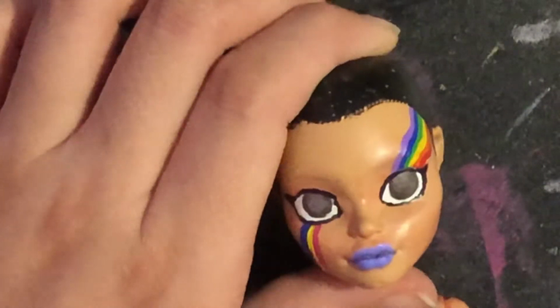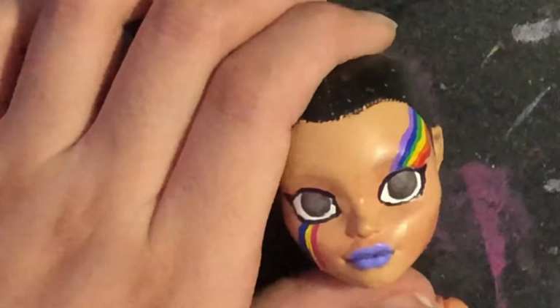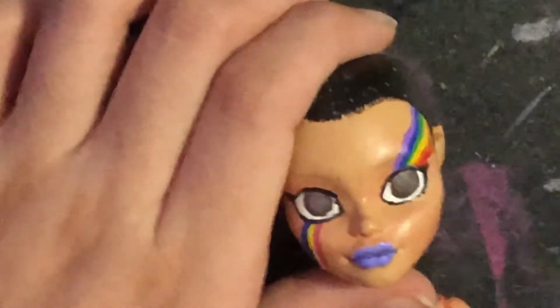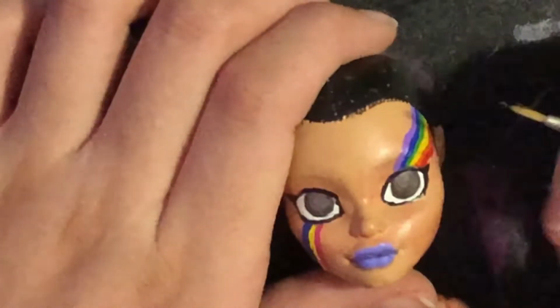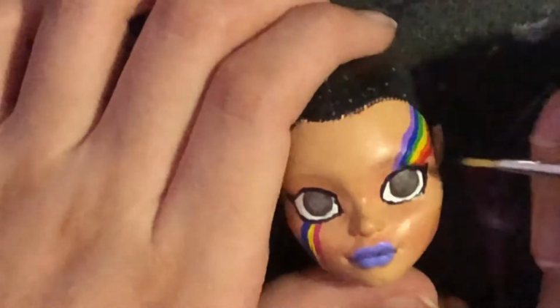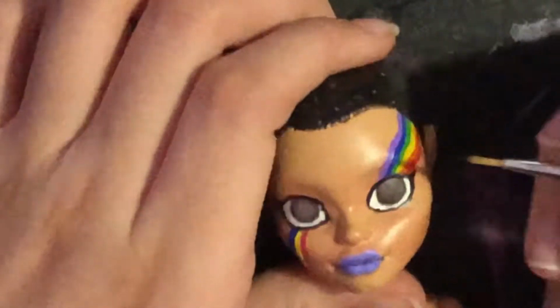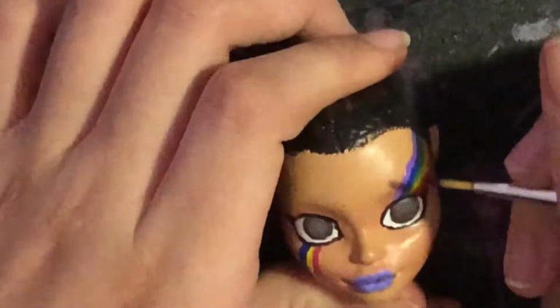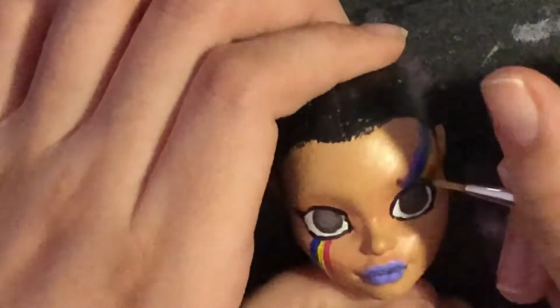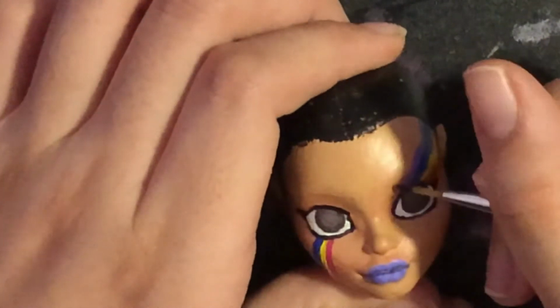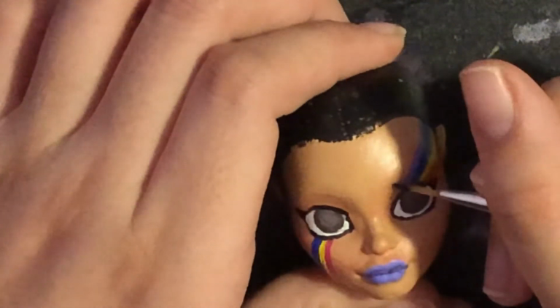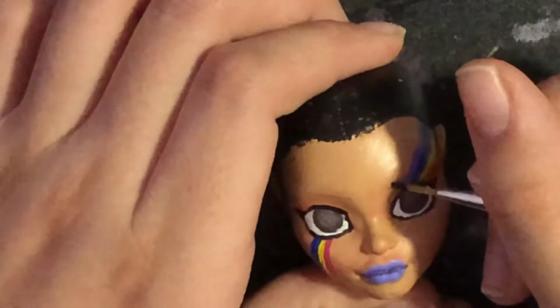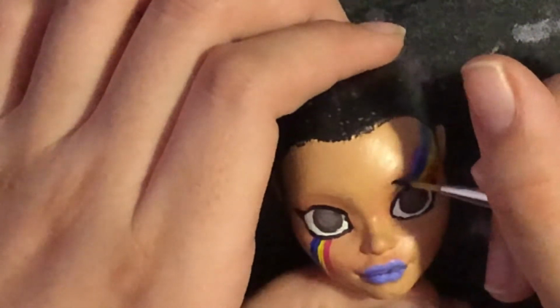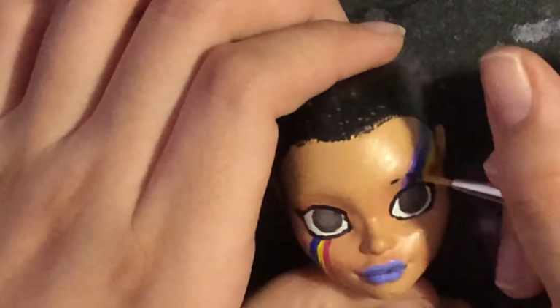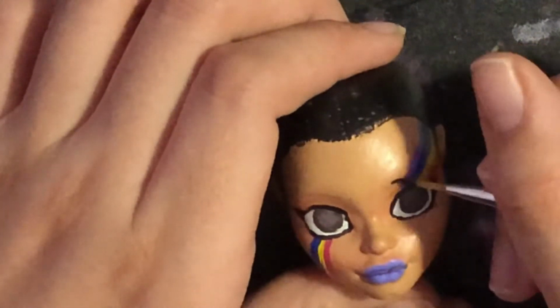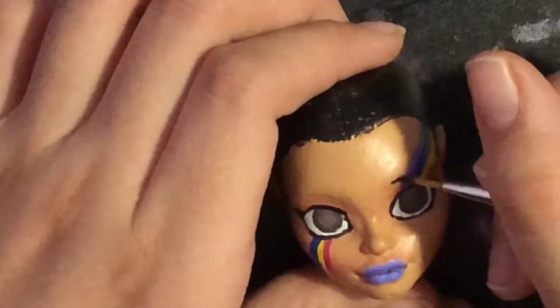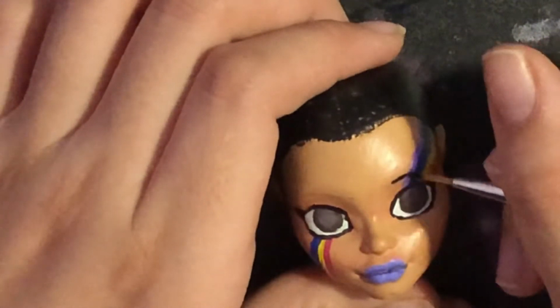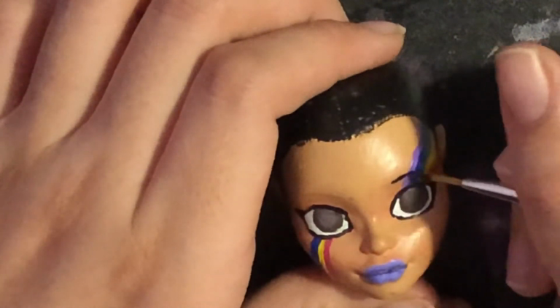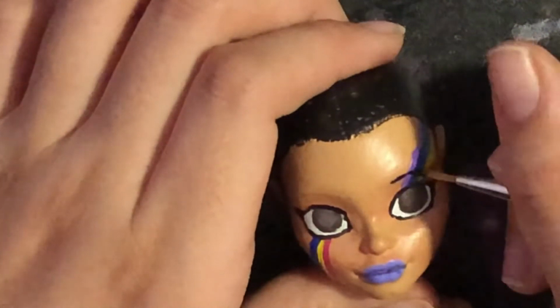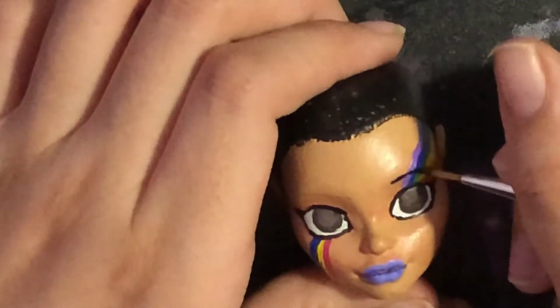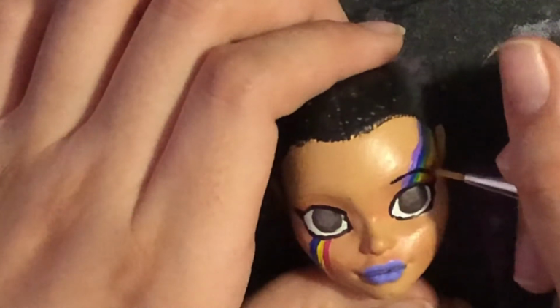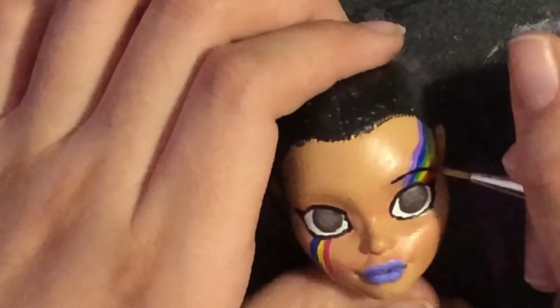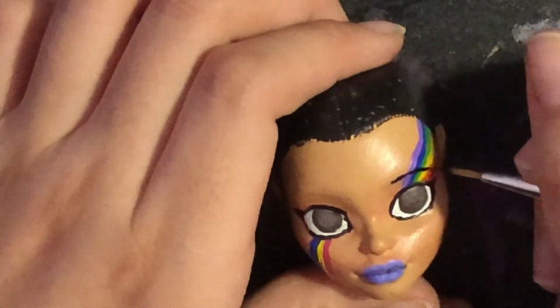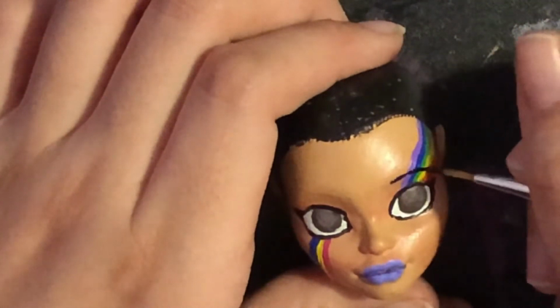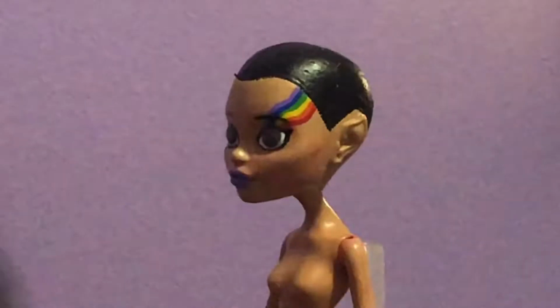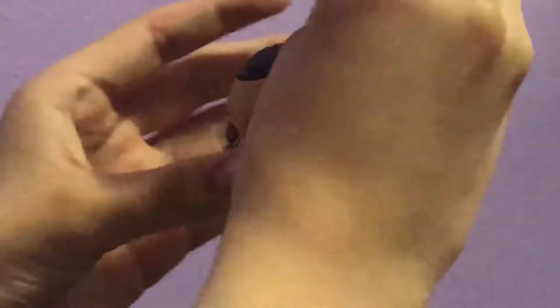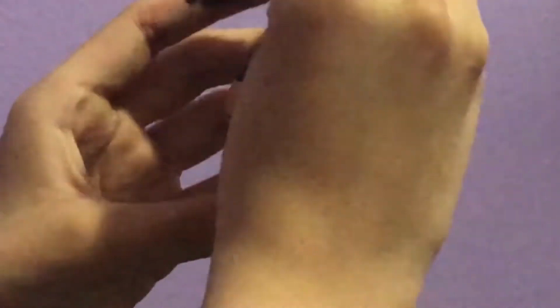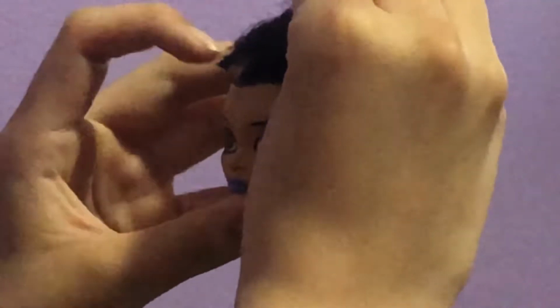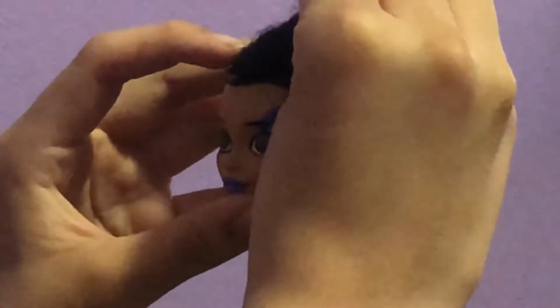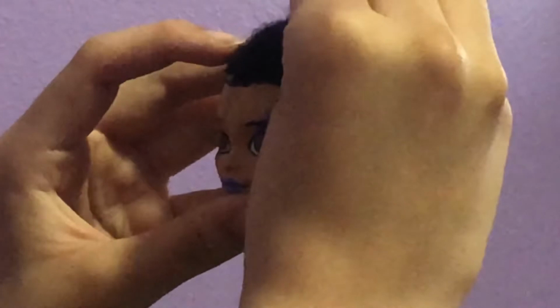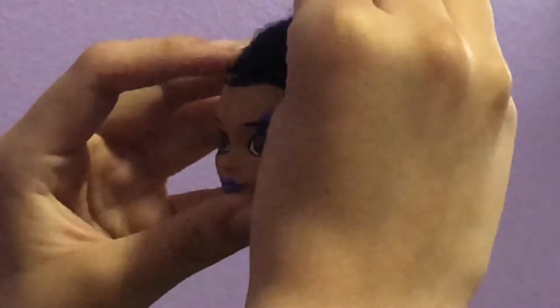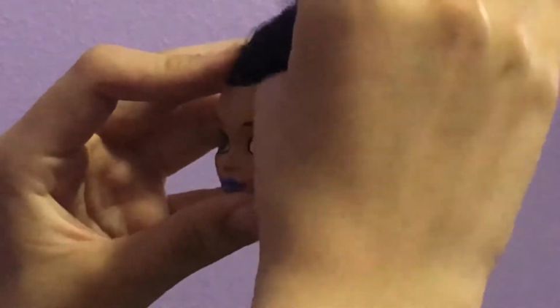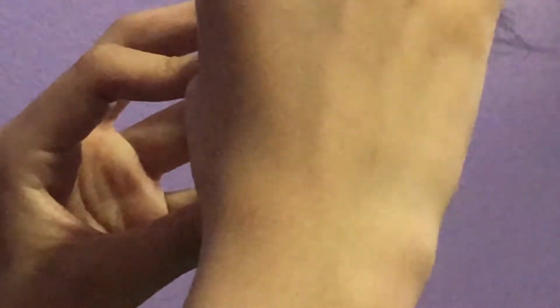After I'm done shading her eyes, I outline the eyes in black and paint on her eyebrows. Then I can get started on the hair.